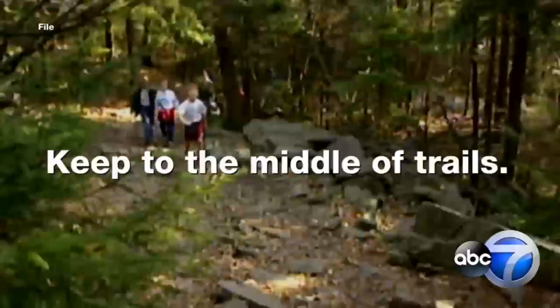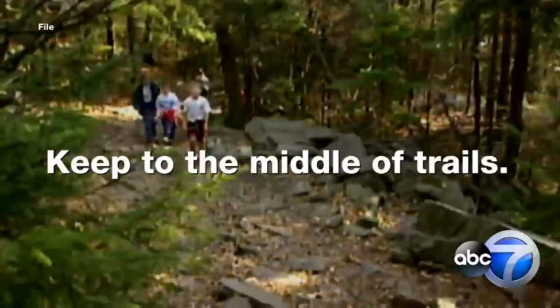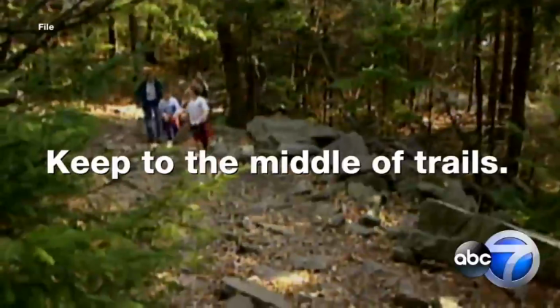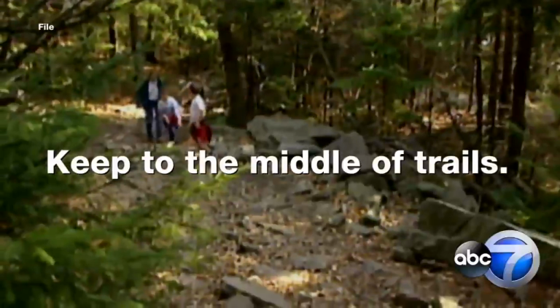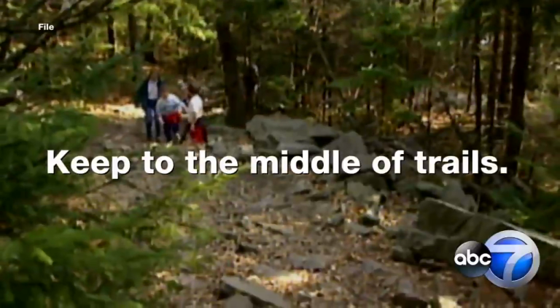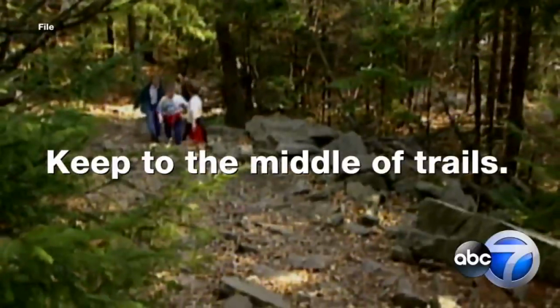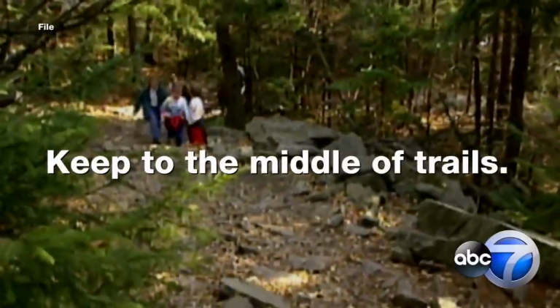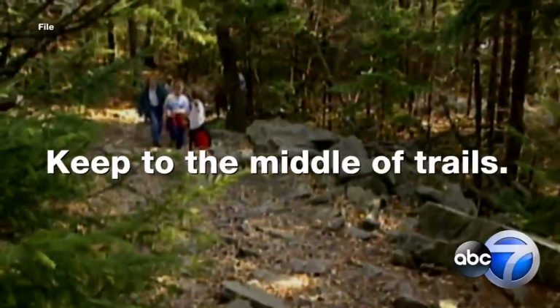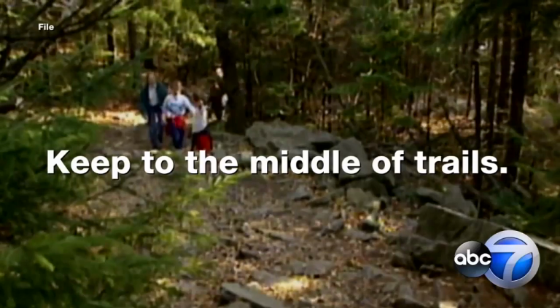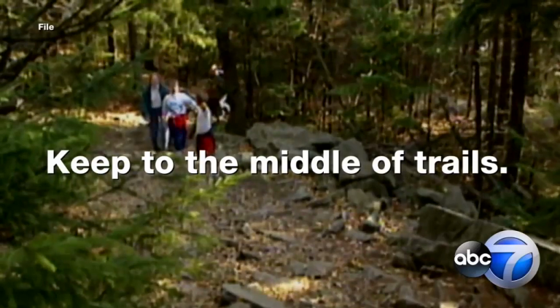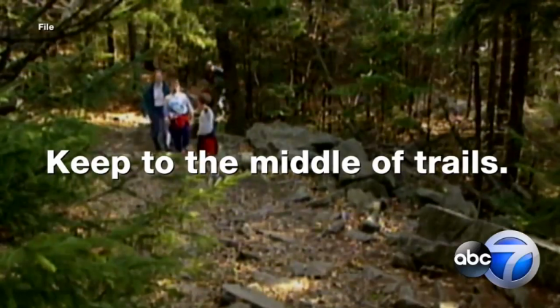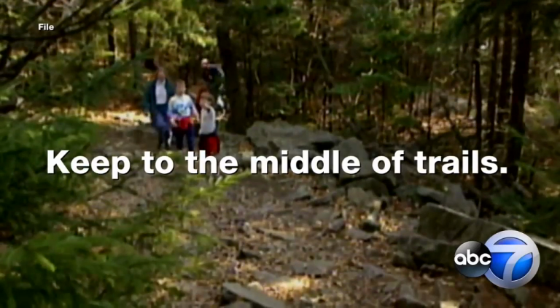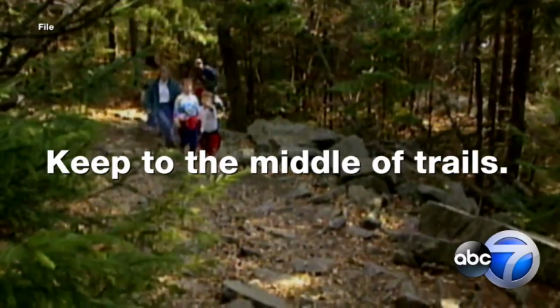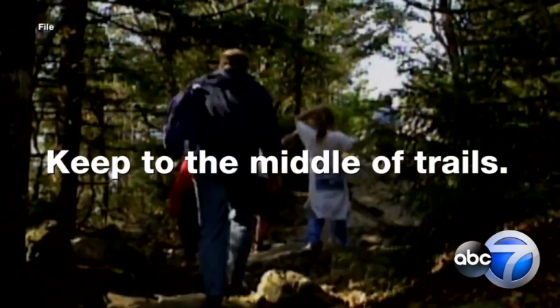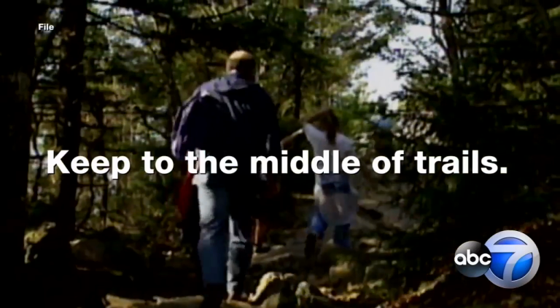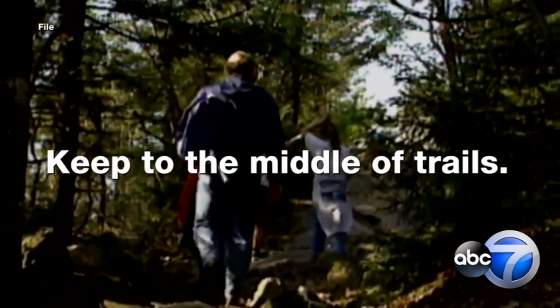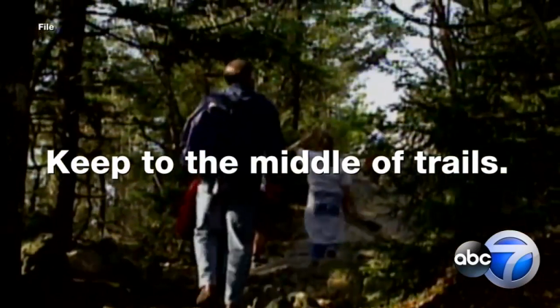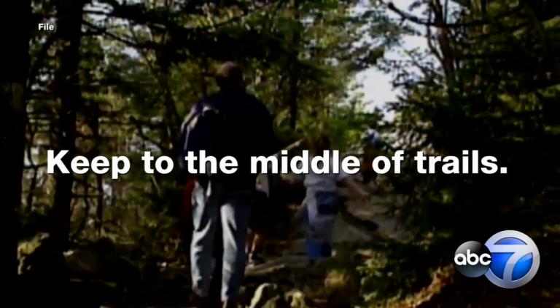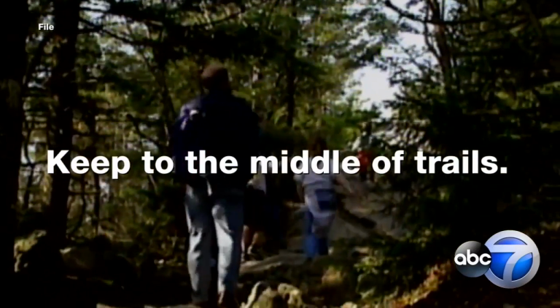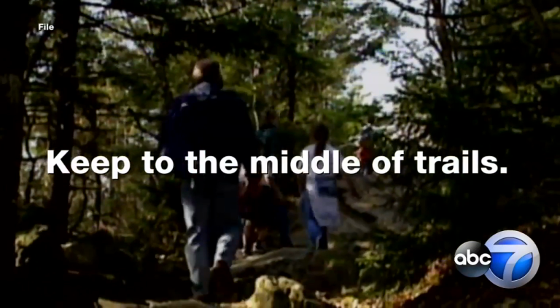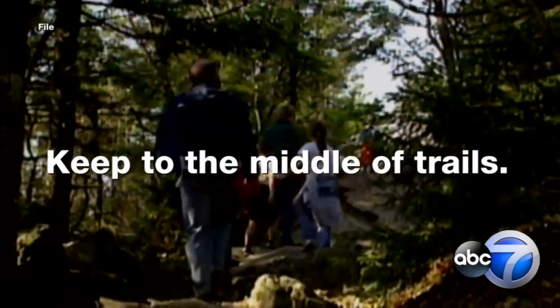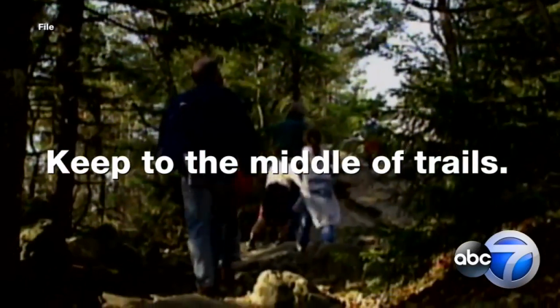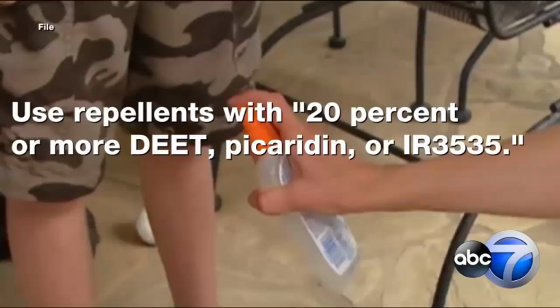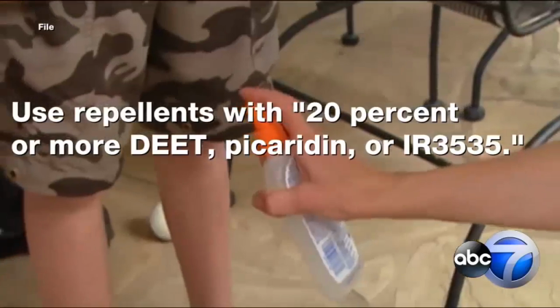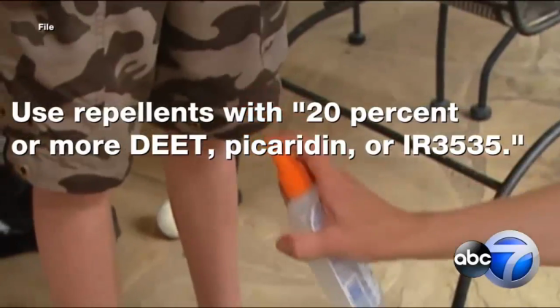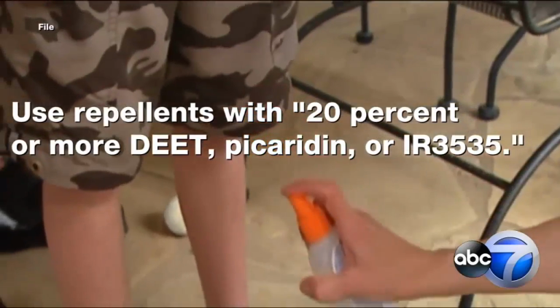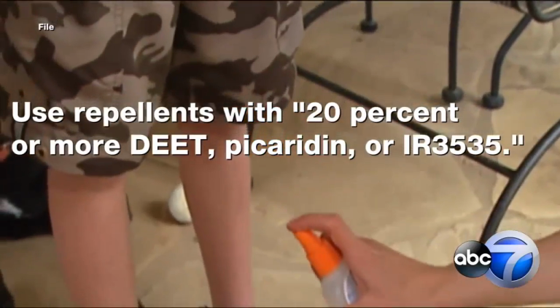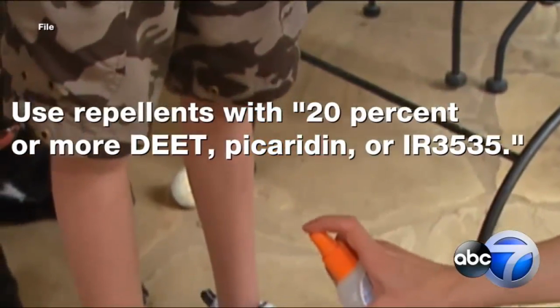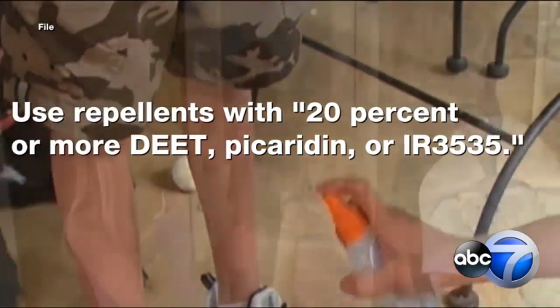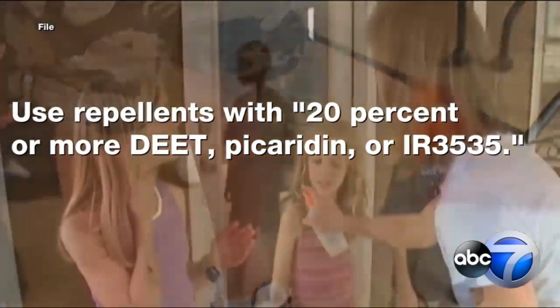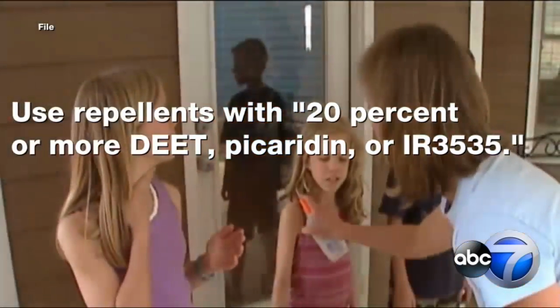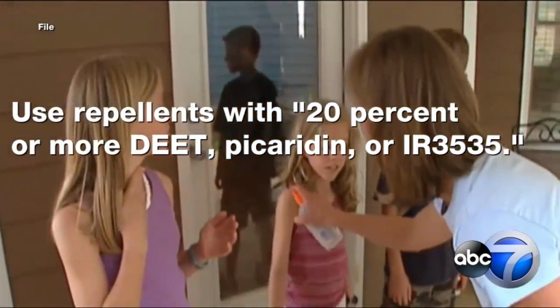If you are going to be out there, make sure to stay in the middle of the trails. And using certain repellents and treatments can help too.